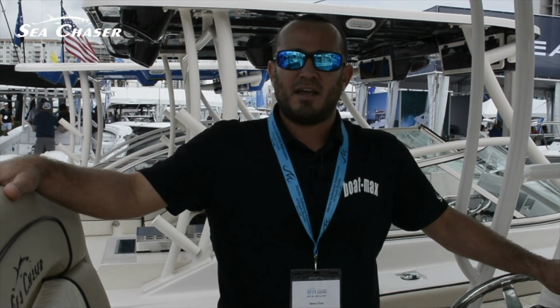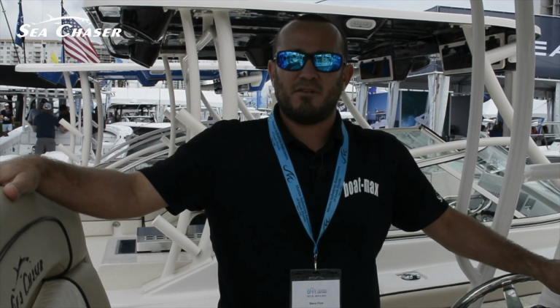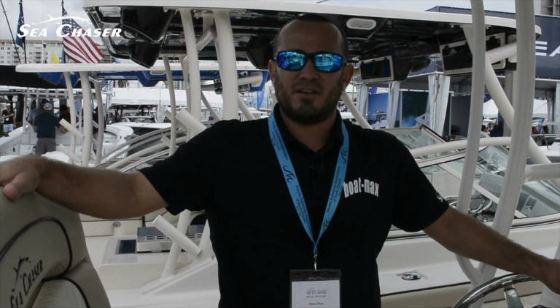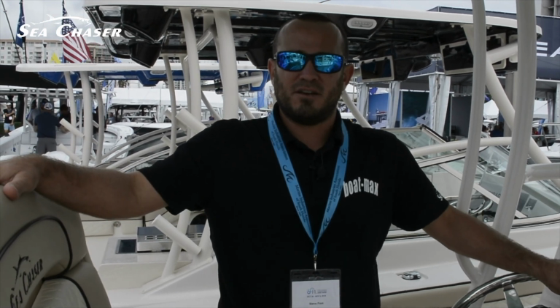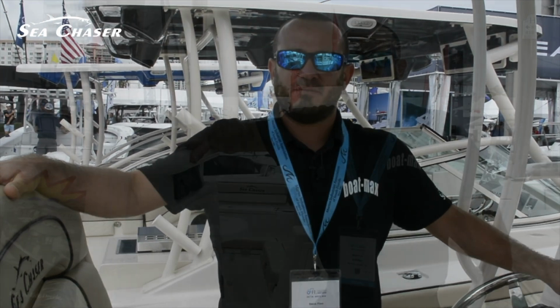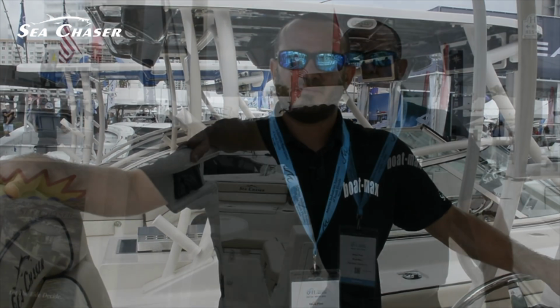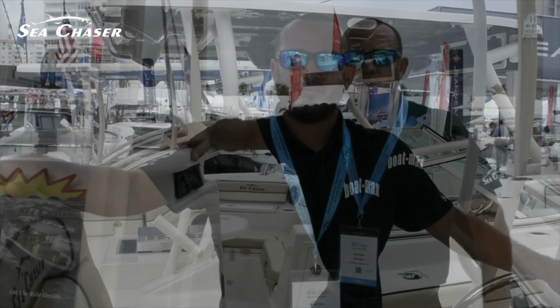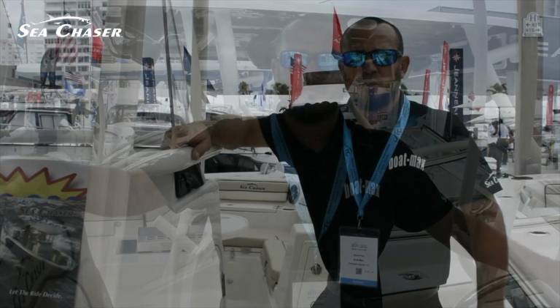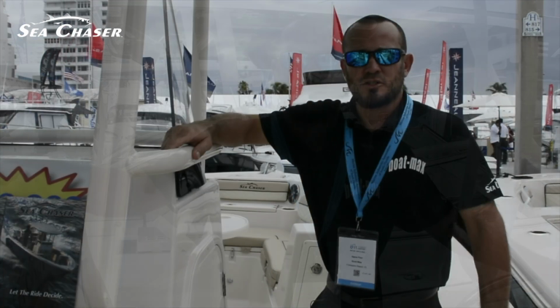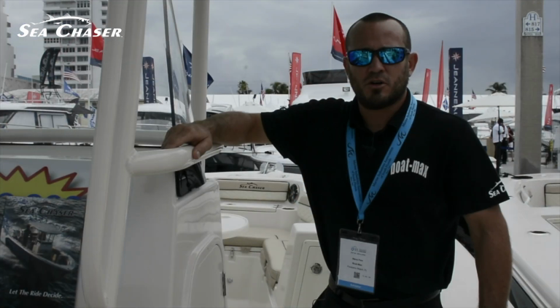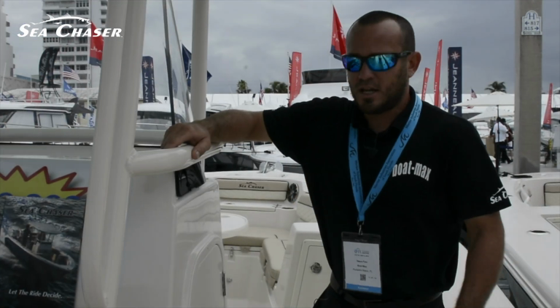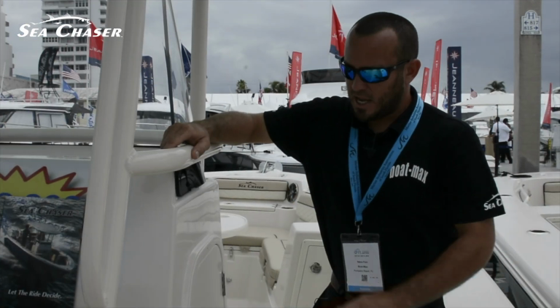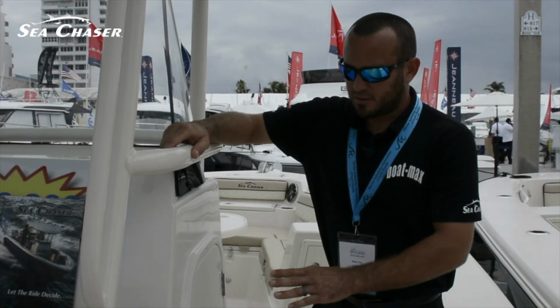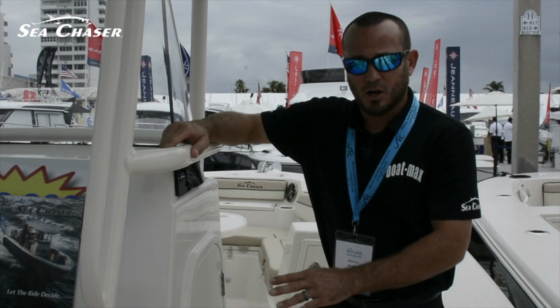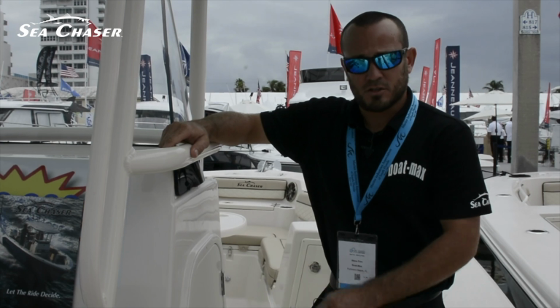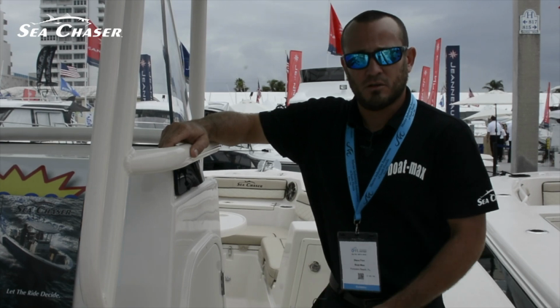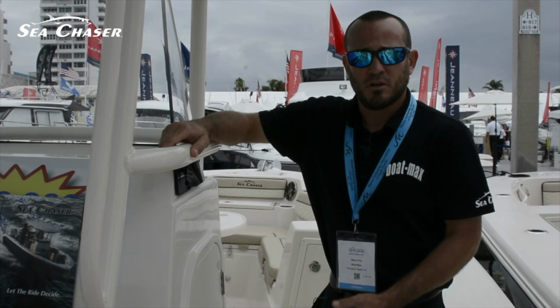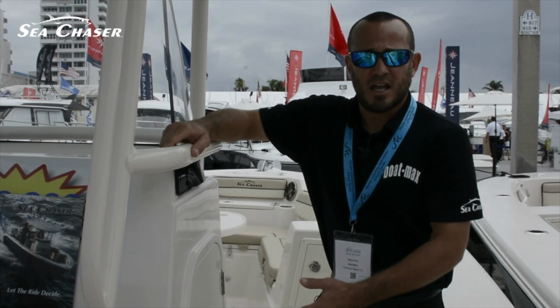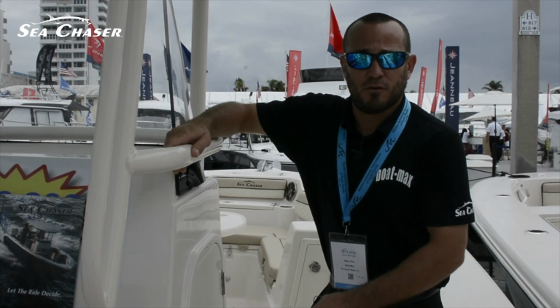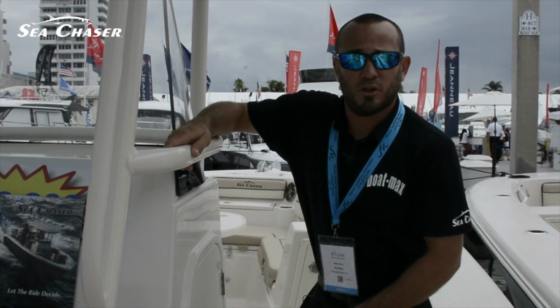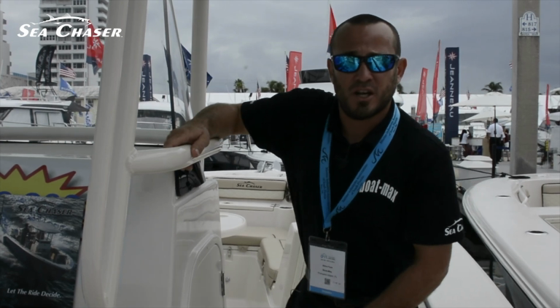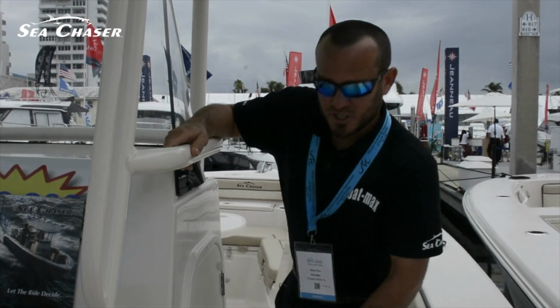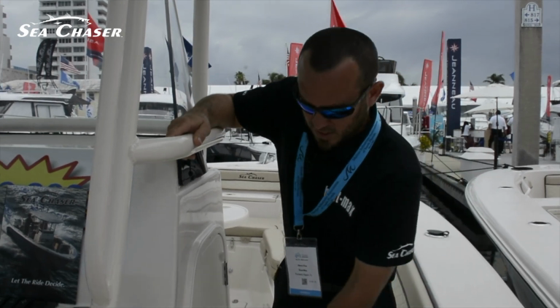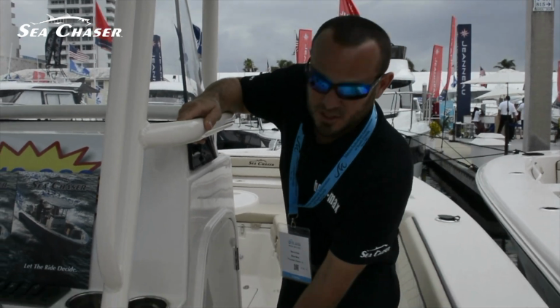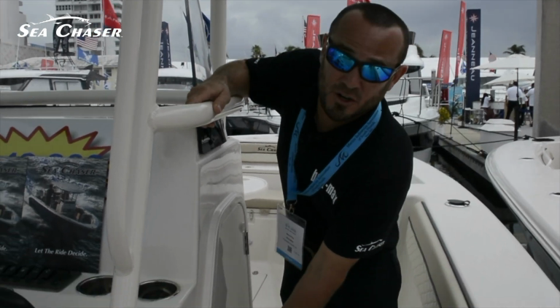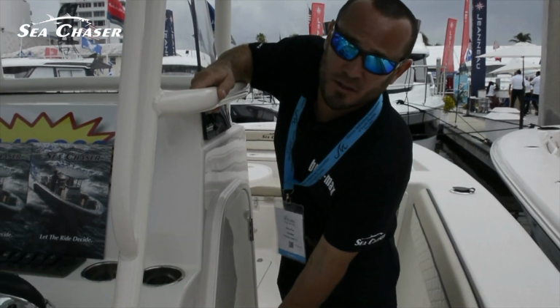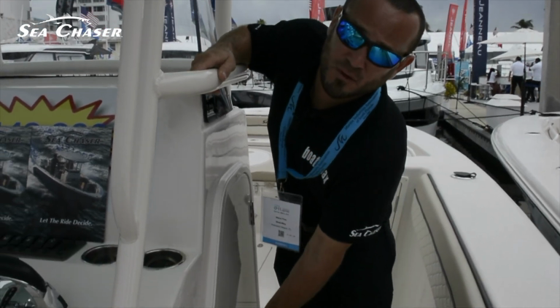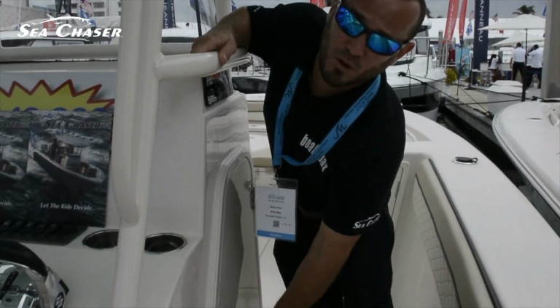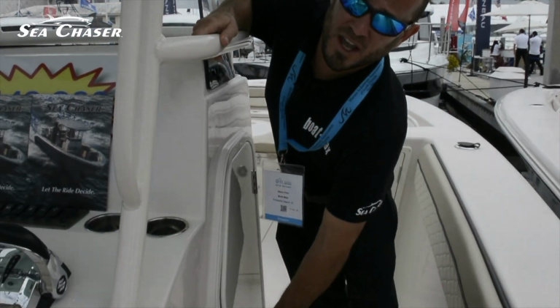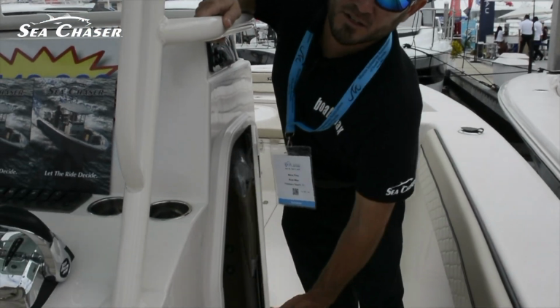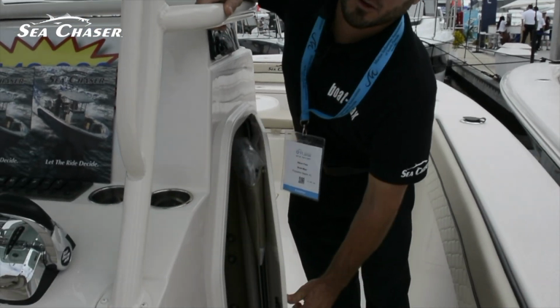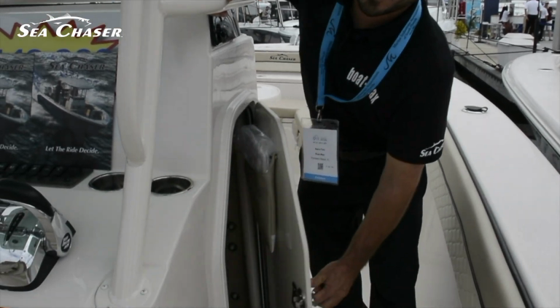Everything is here. And on this 30, at the console, you have a really nice space underneath where the head is located.